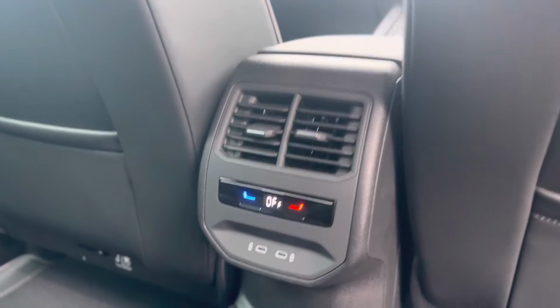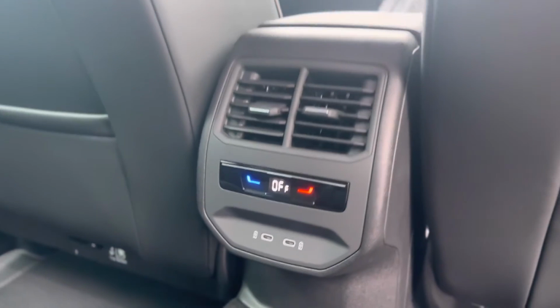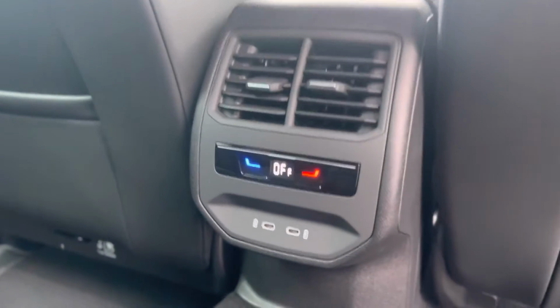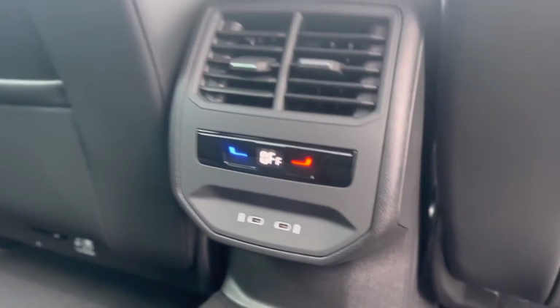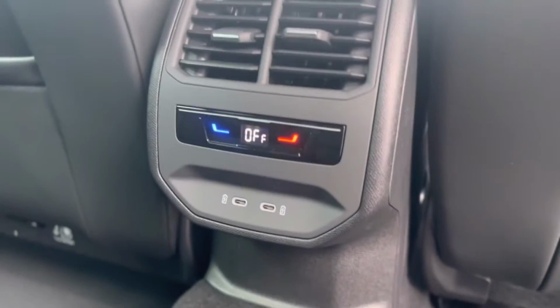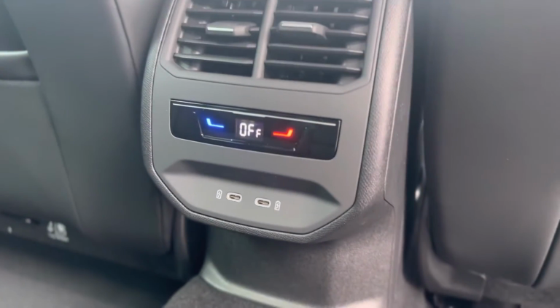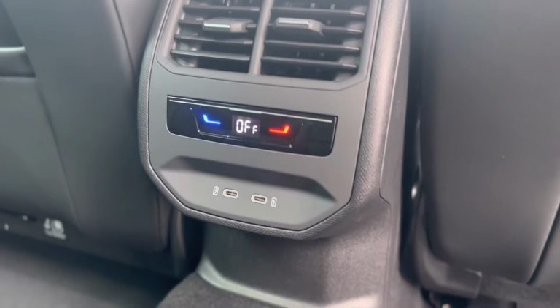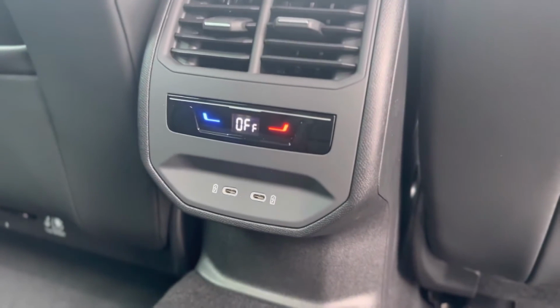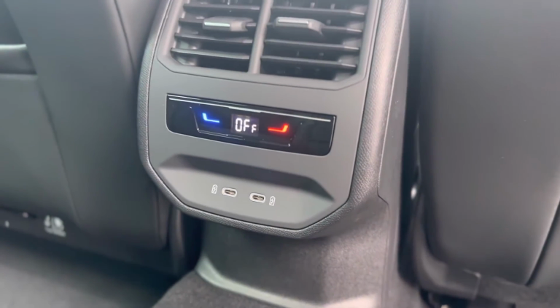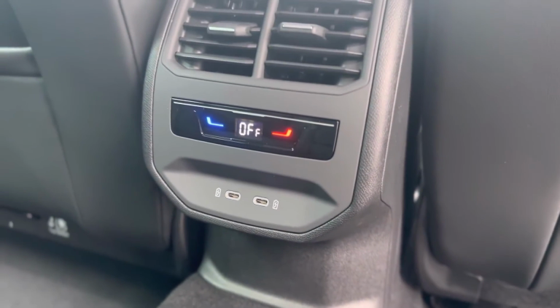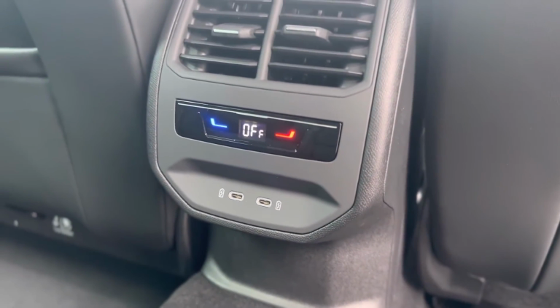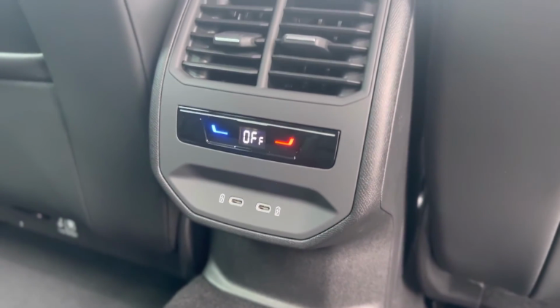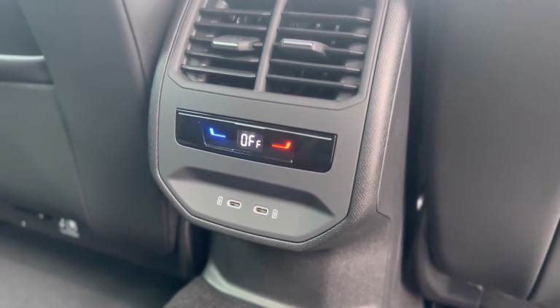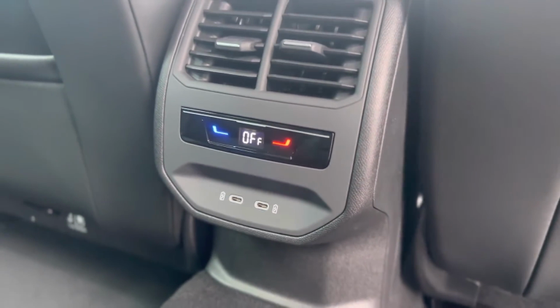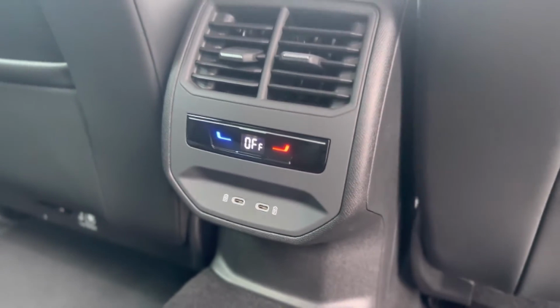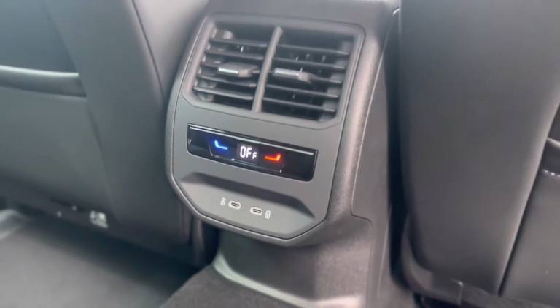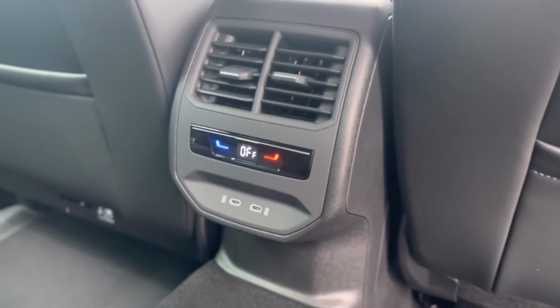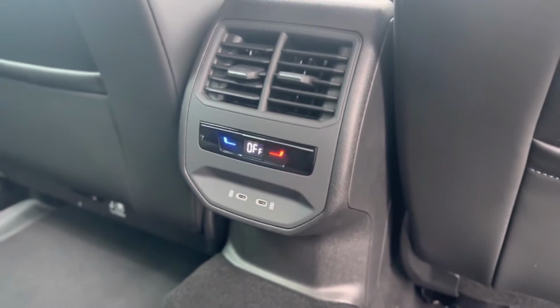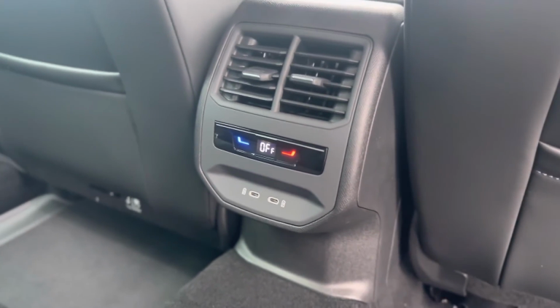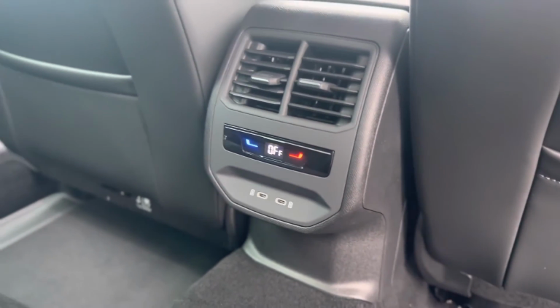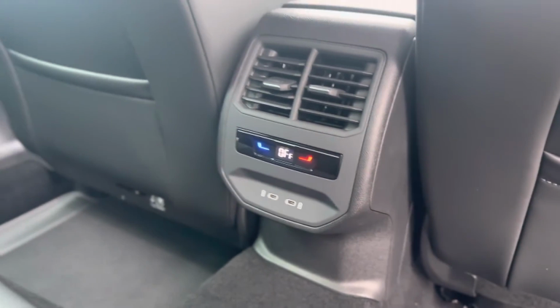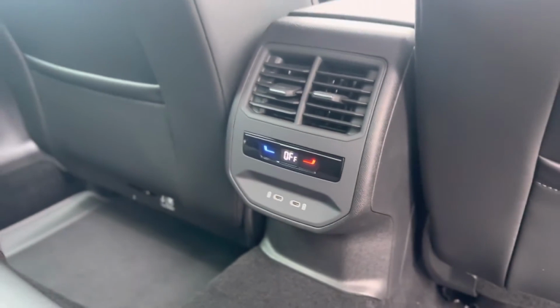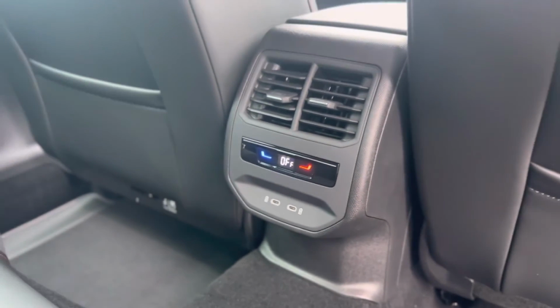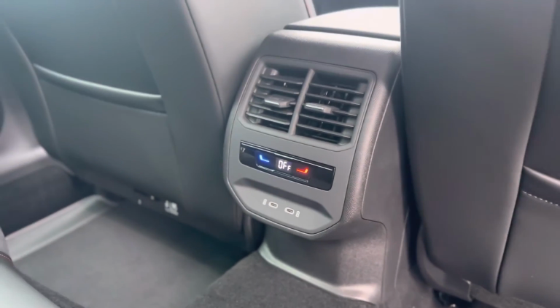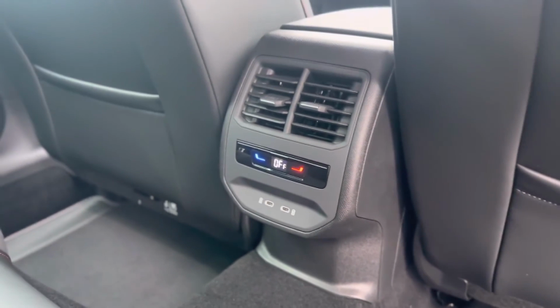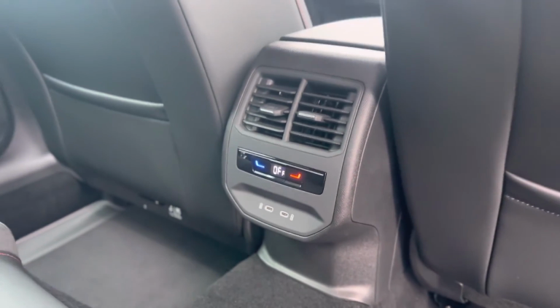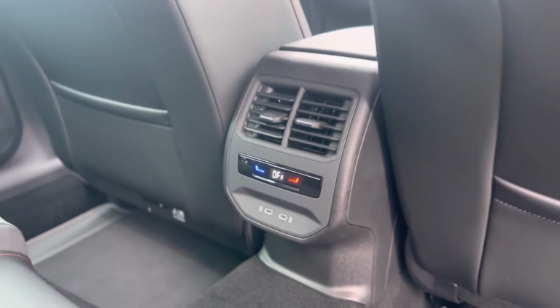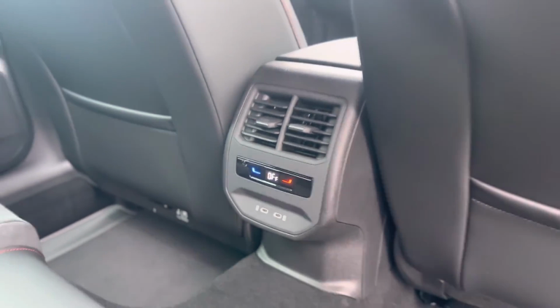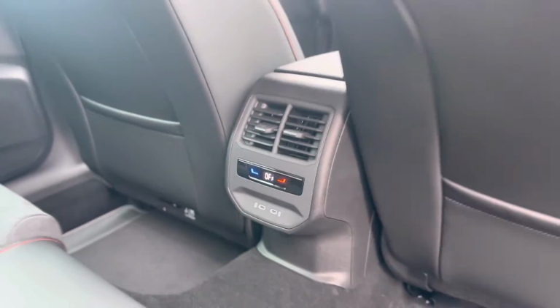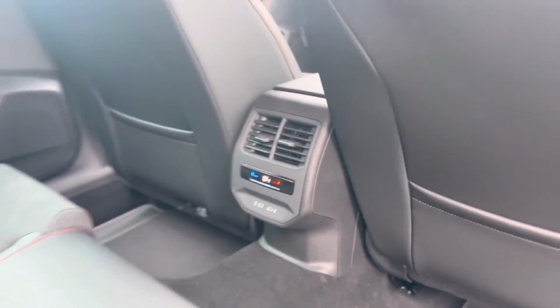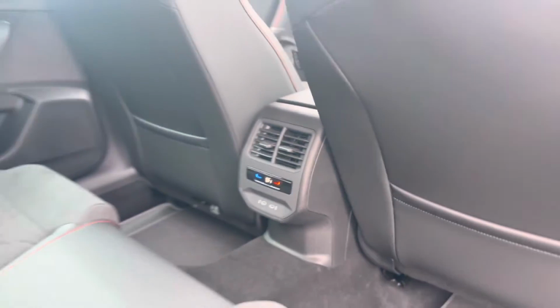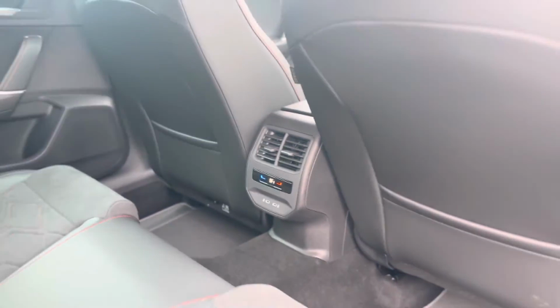You do also get the USB-C ports for charging any tablets or phones for the rear passengers.